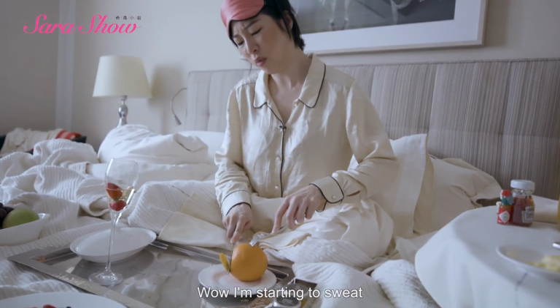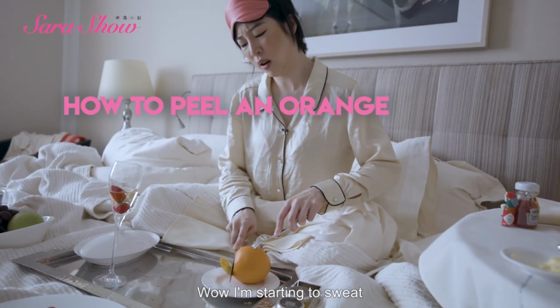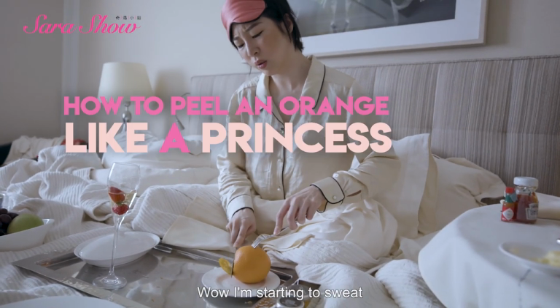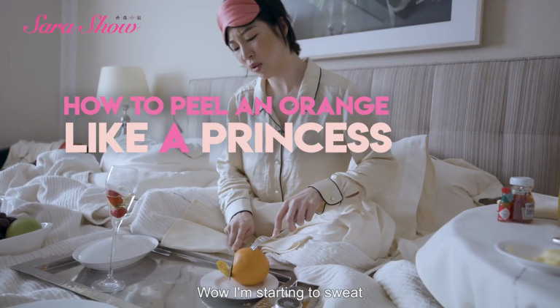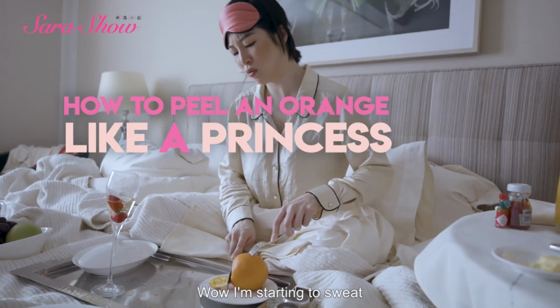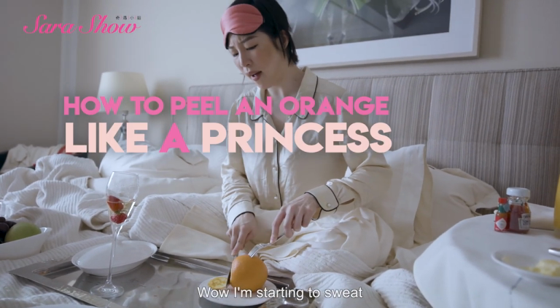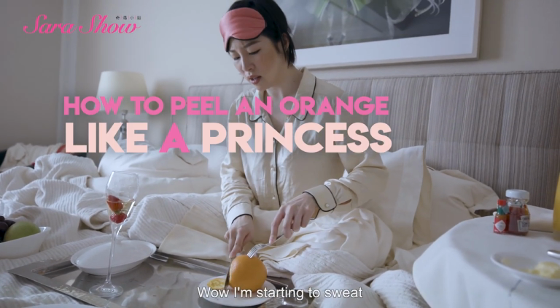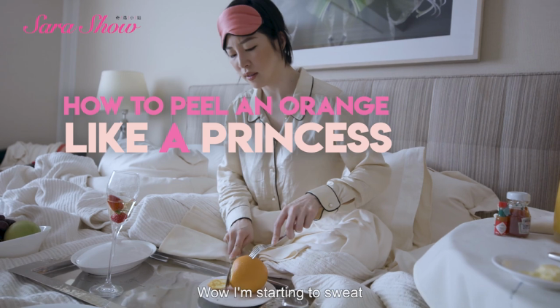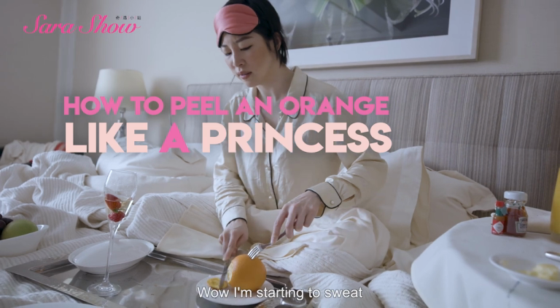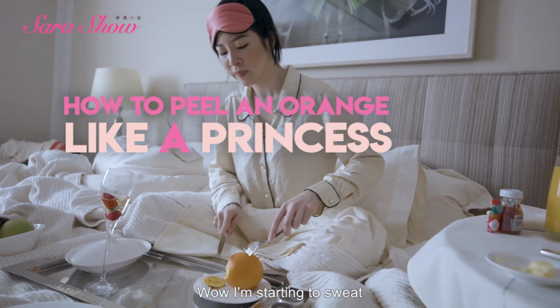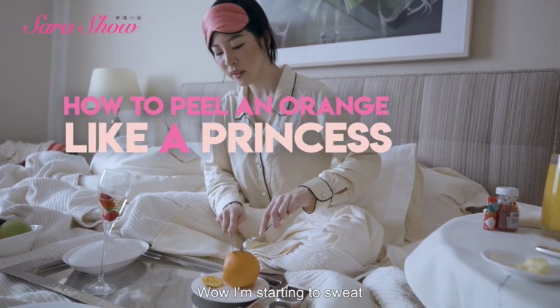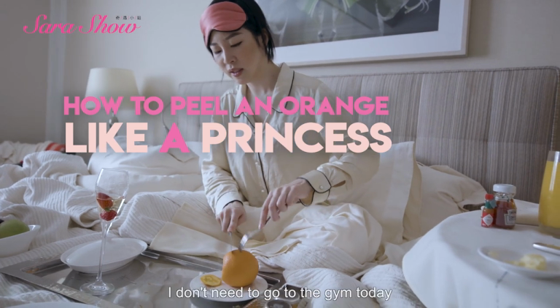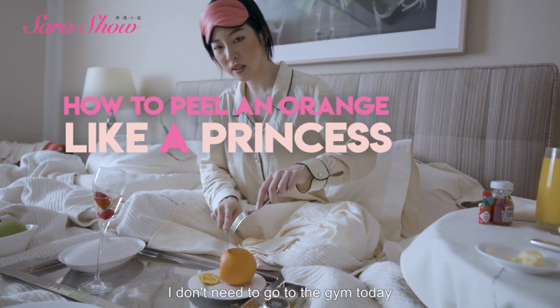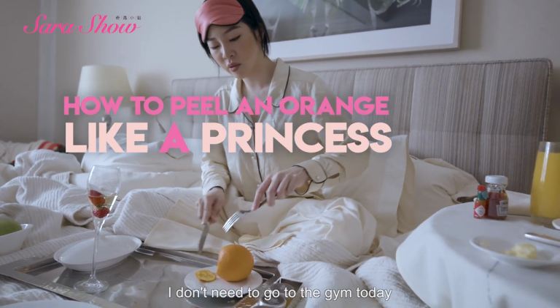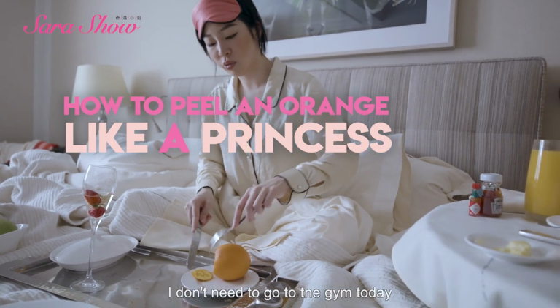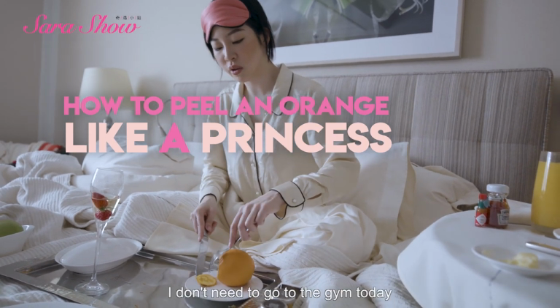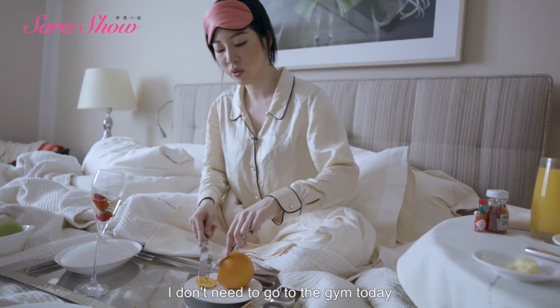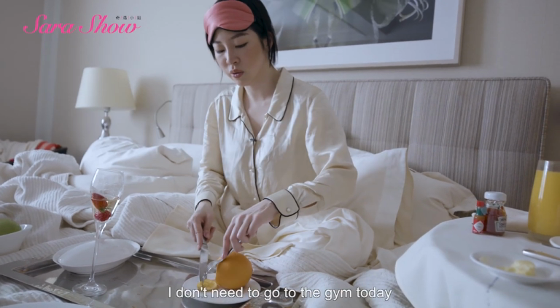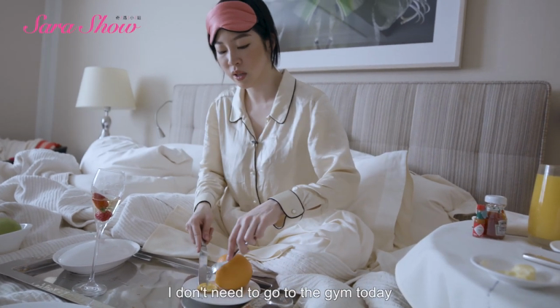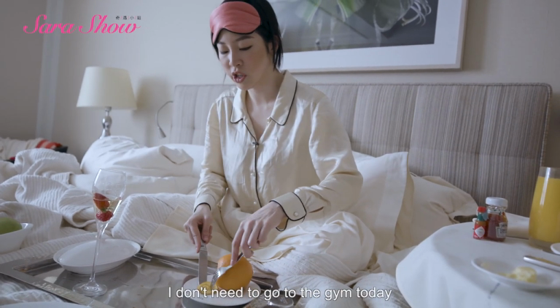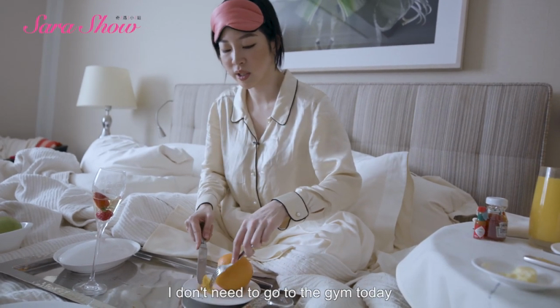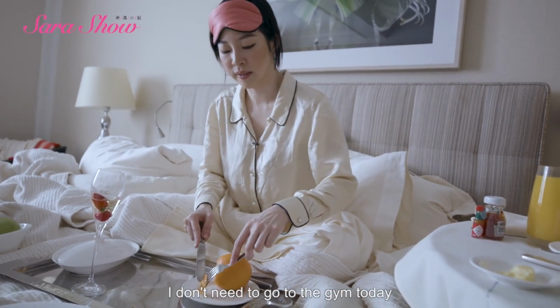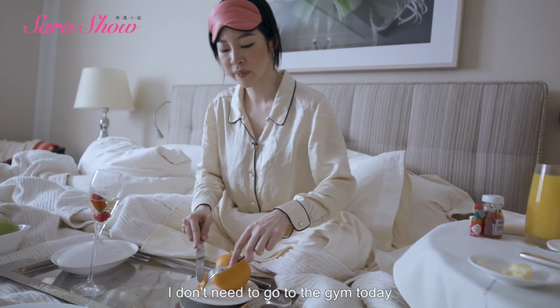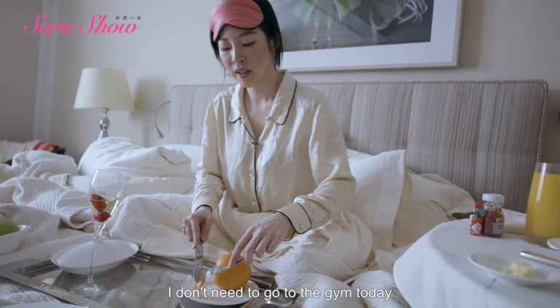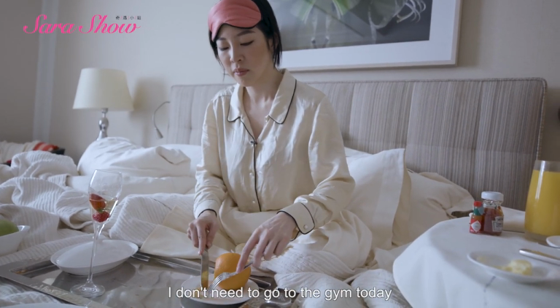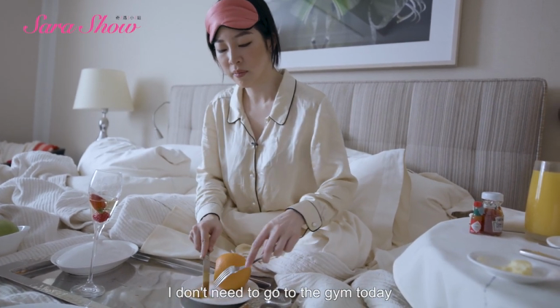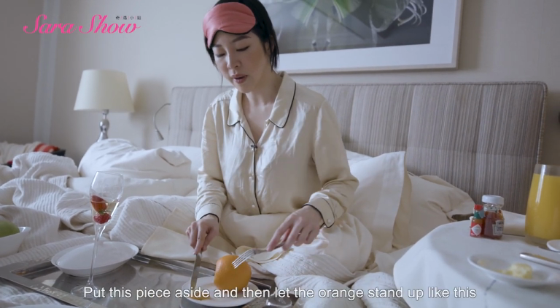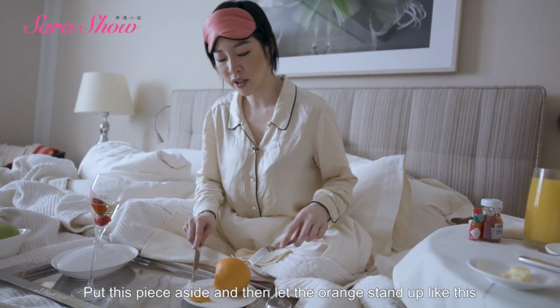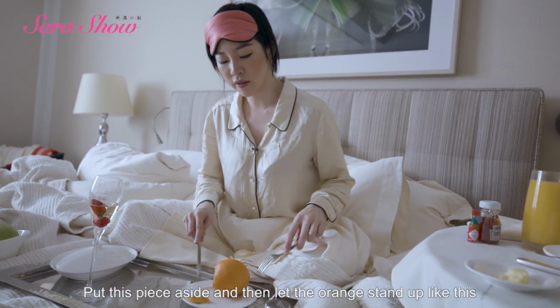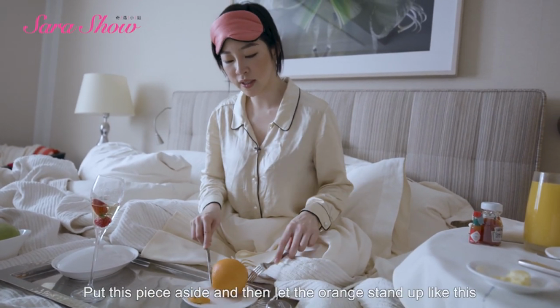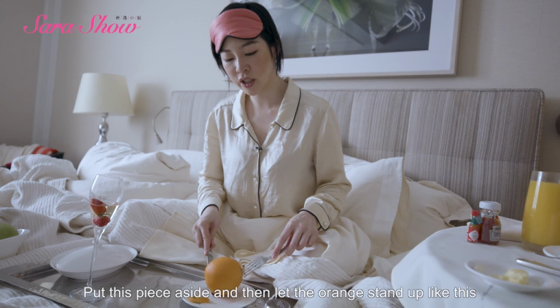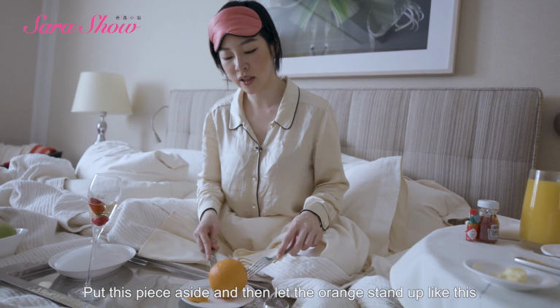Wow, I'm starting to get tired. I really don't need to get tired. Put it on the right side.